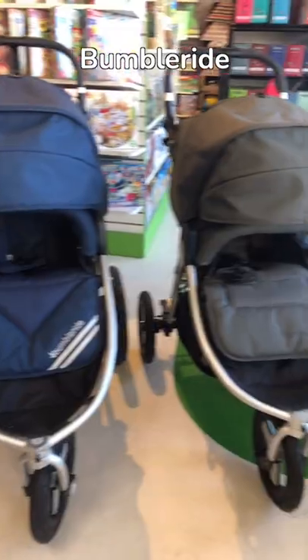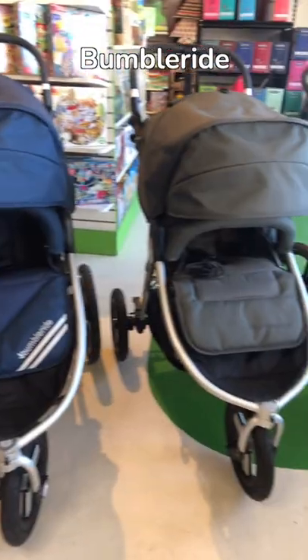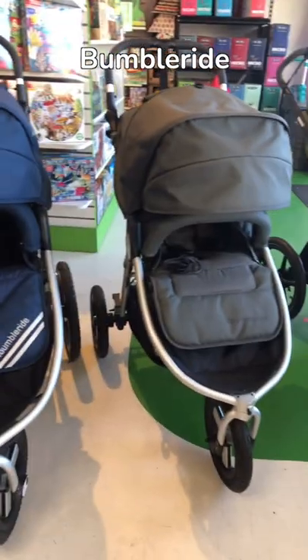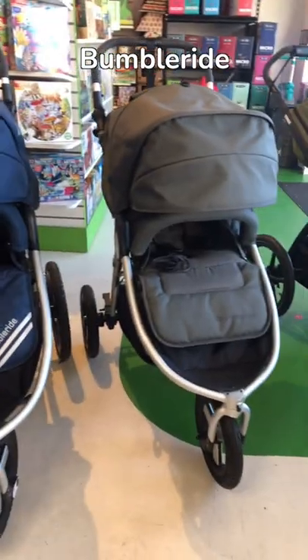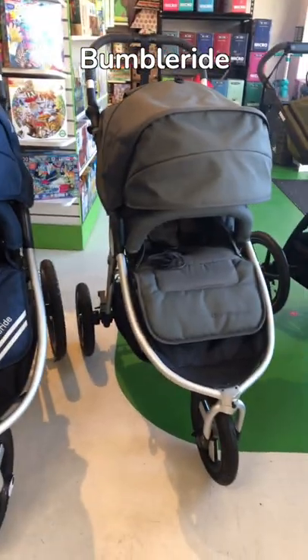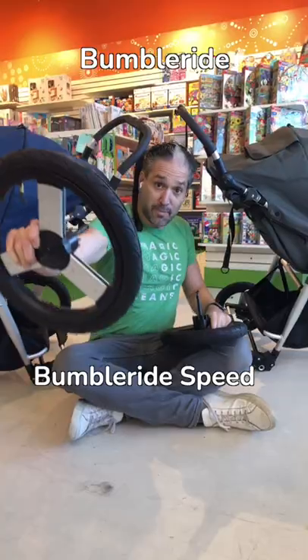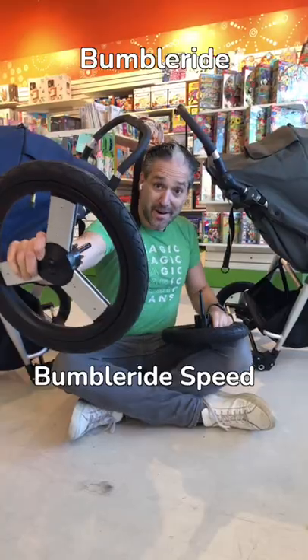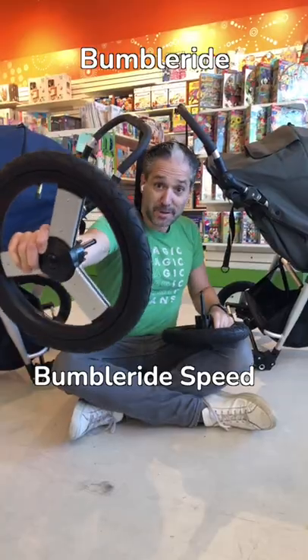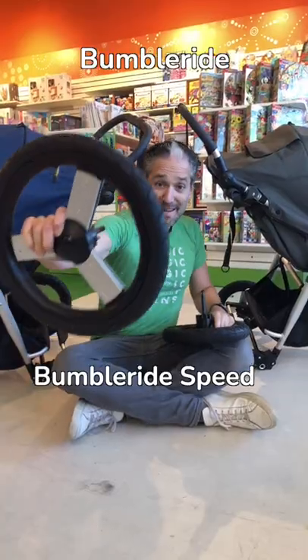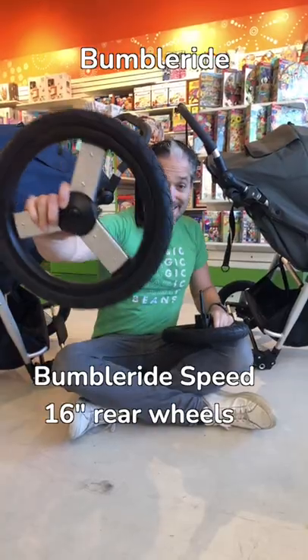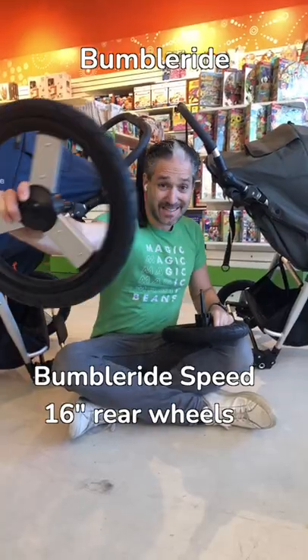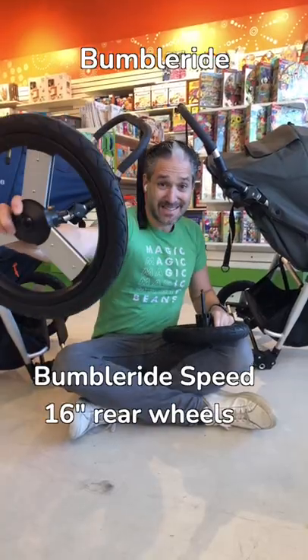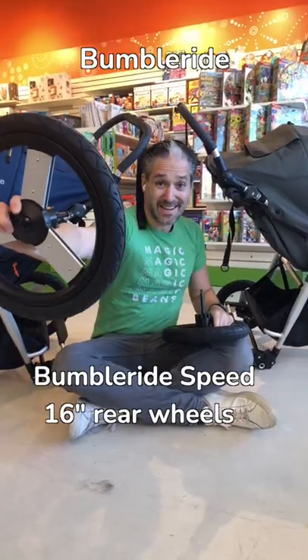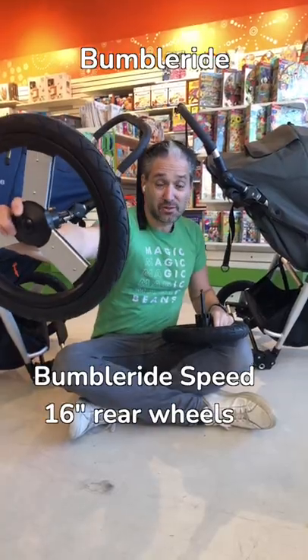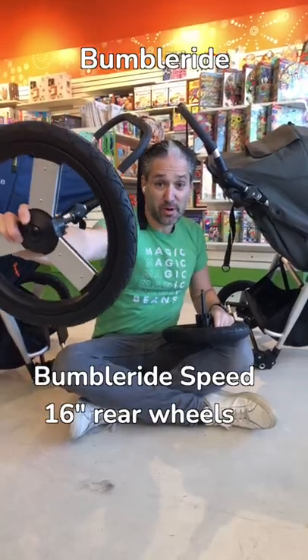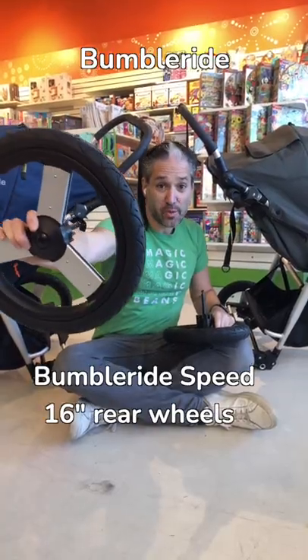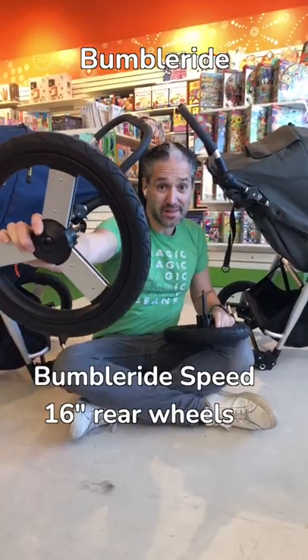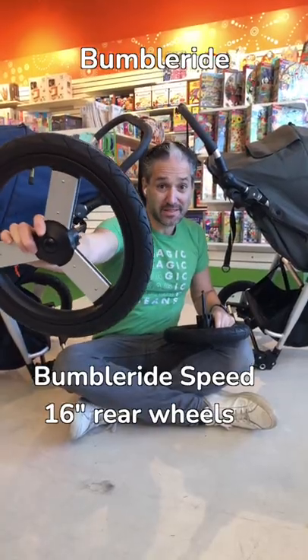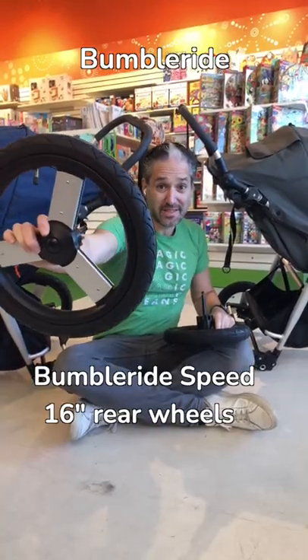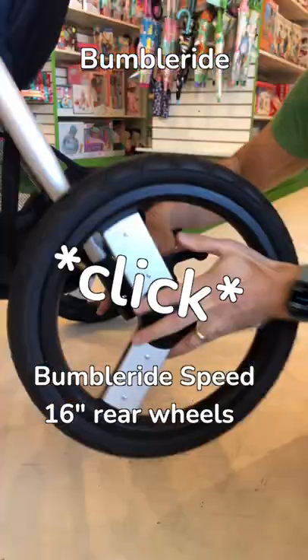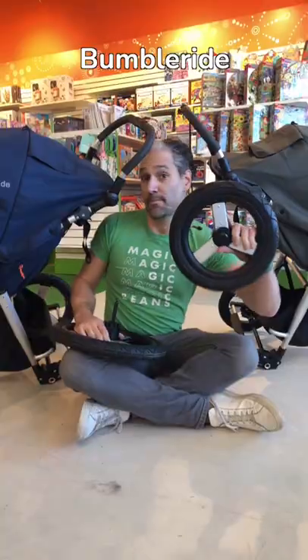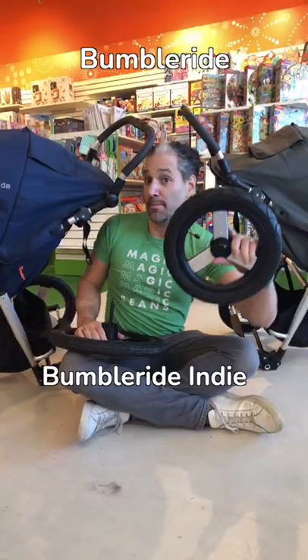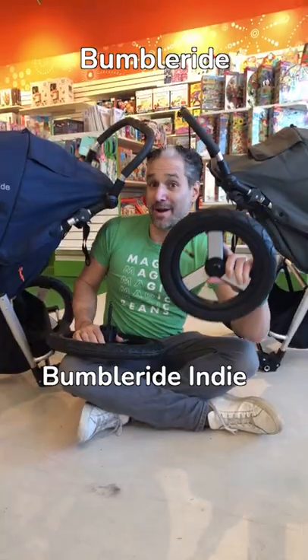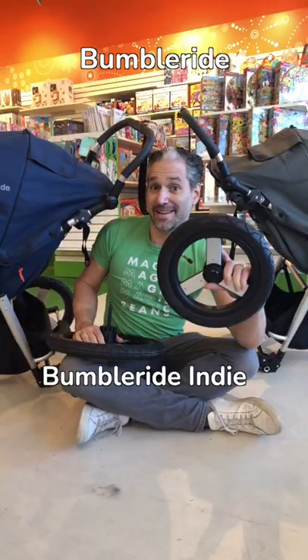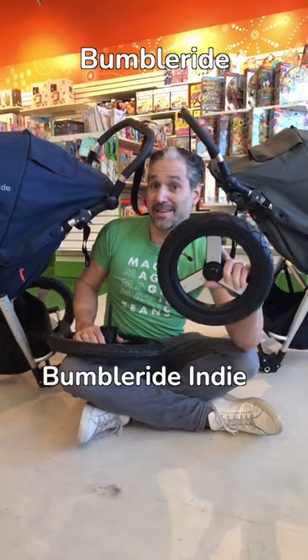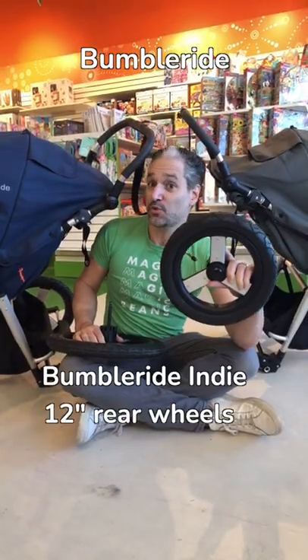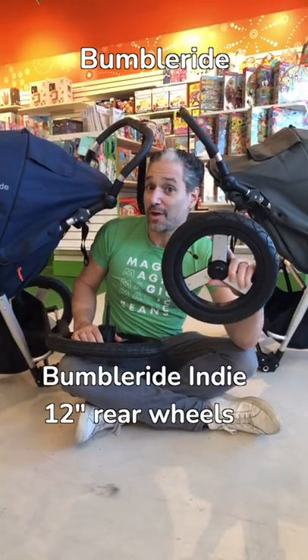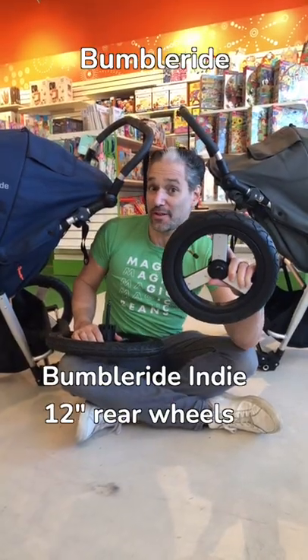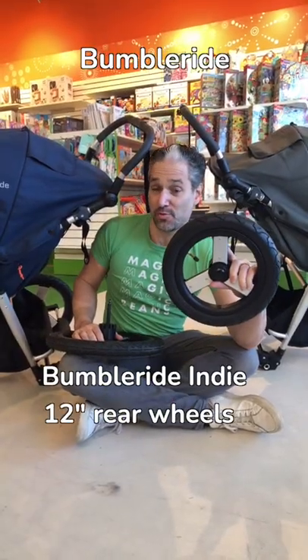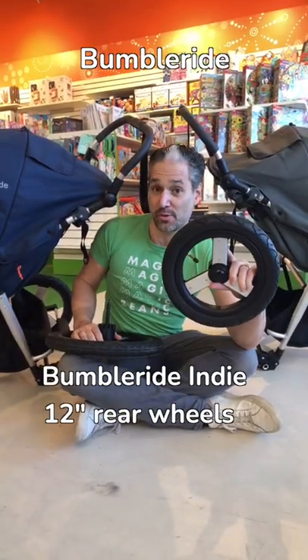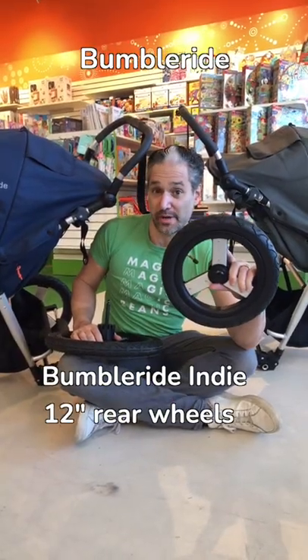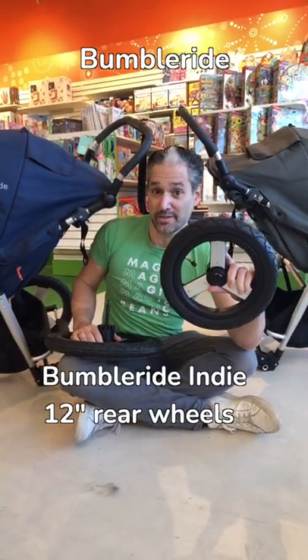Bumbleride: the Bumbleride Speed with 16-inch rear wheels, and the Bumbleride Indy with 12-inch rear wheels.